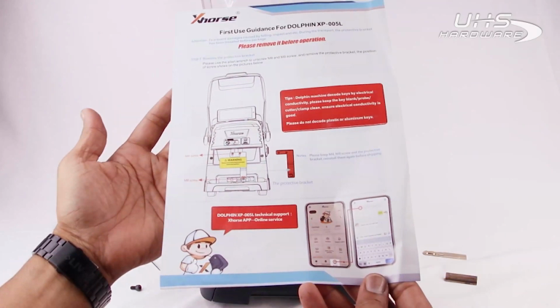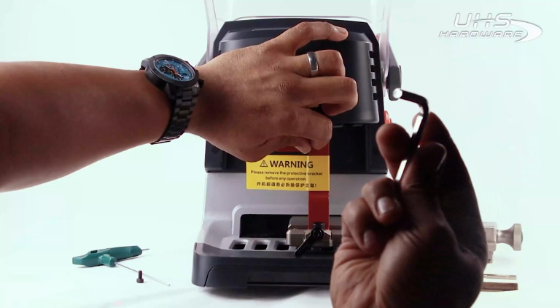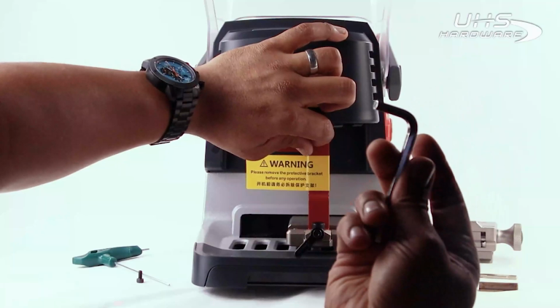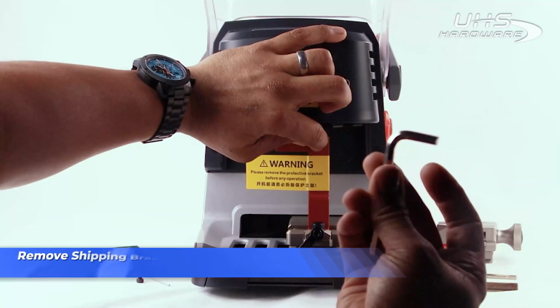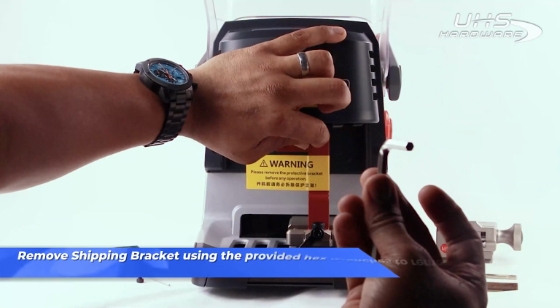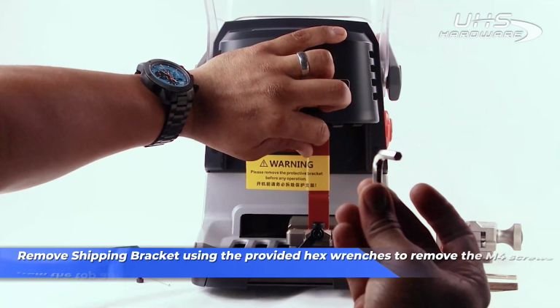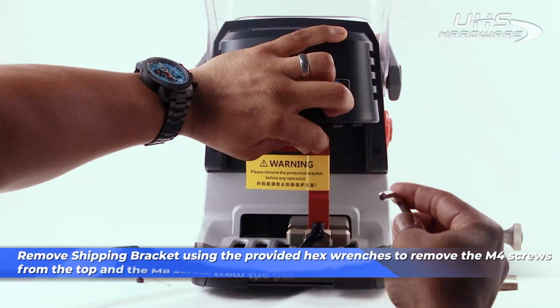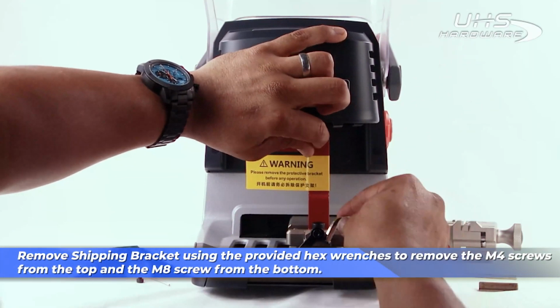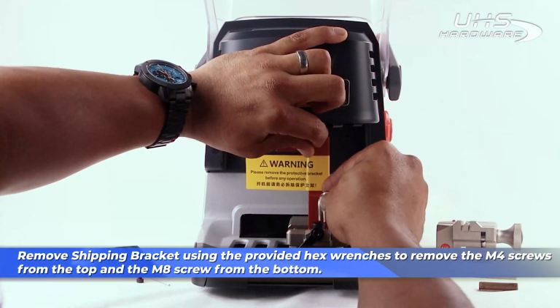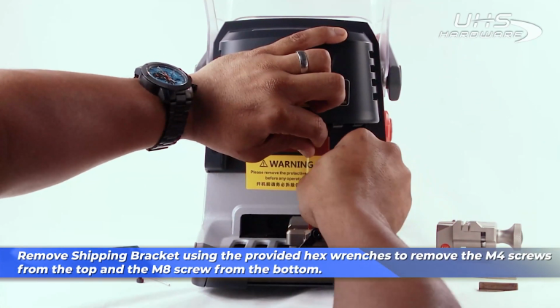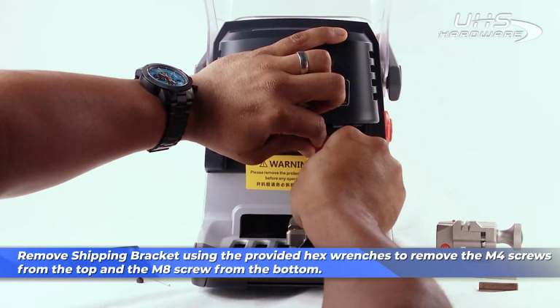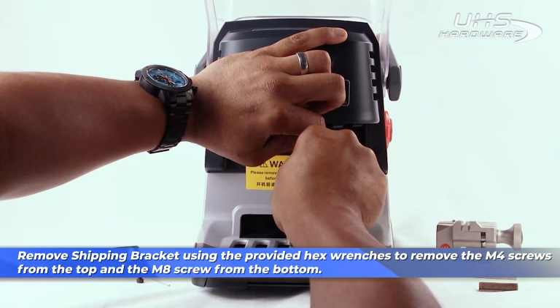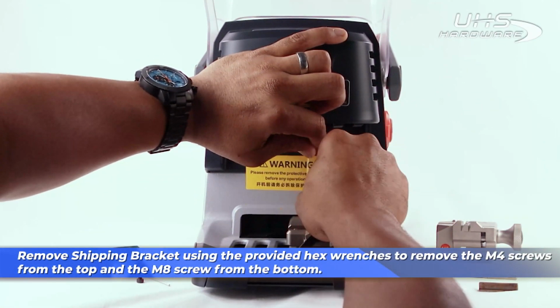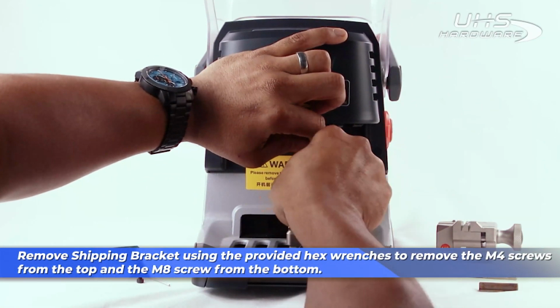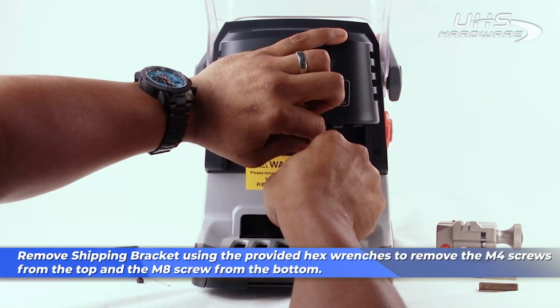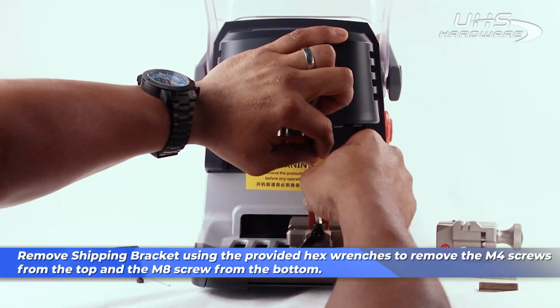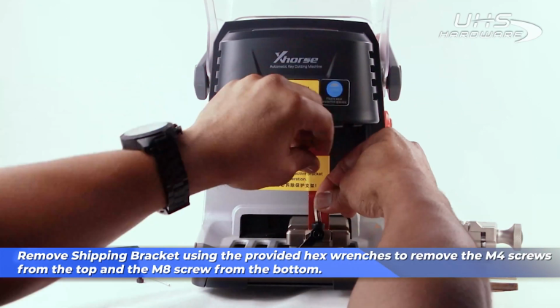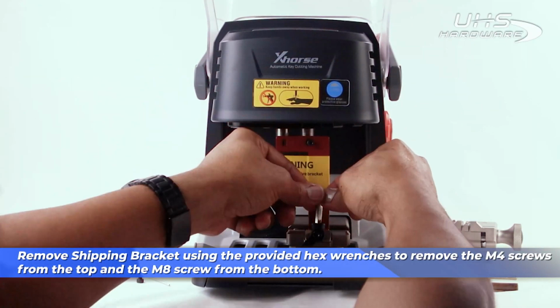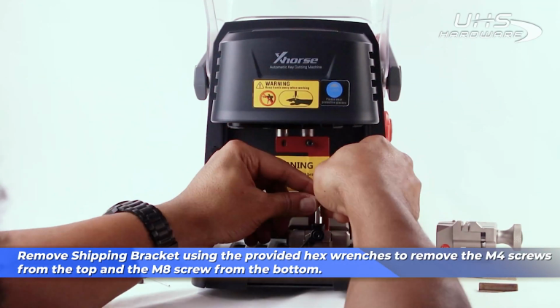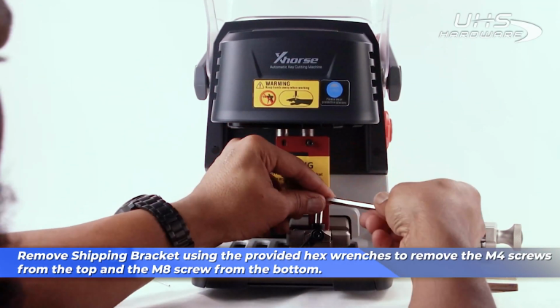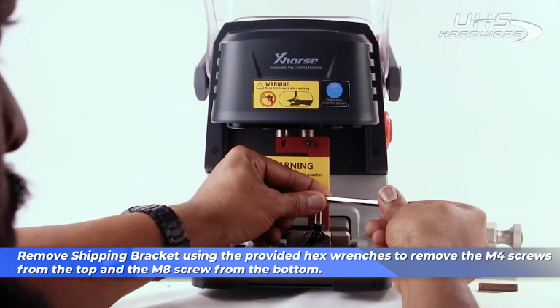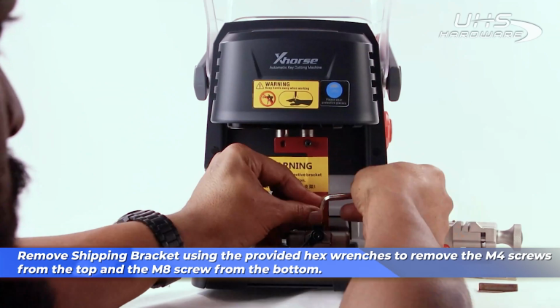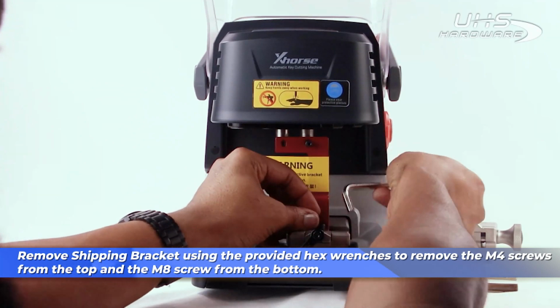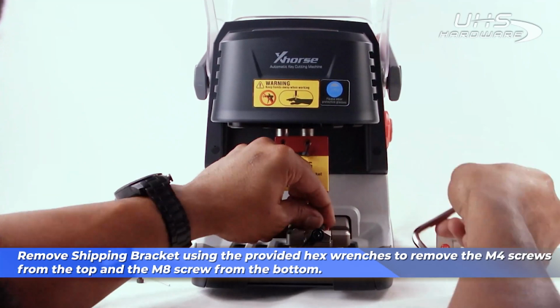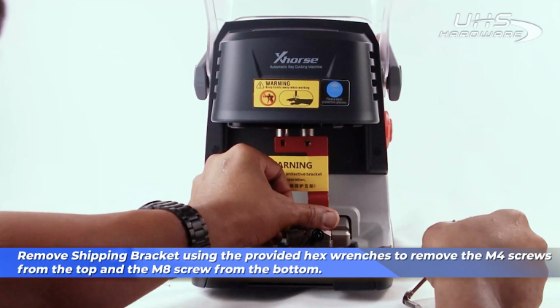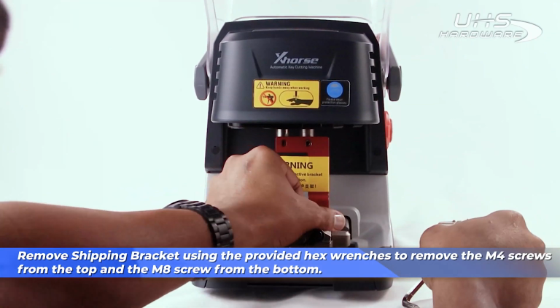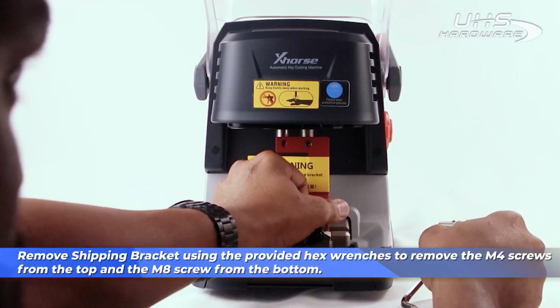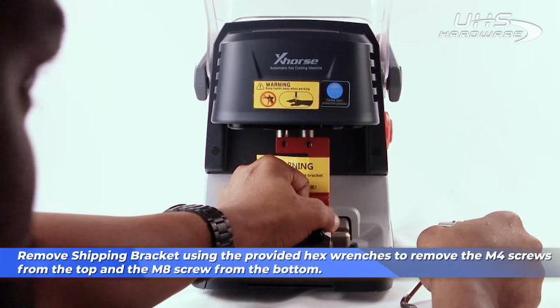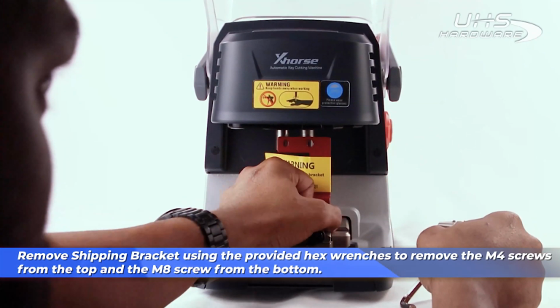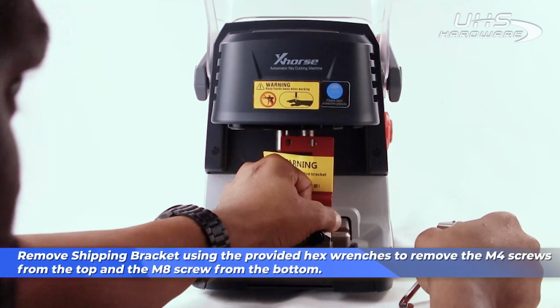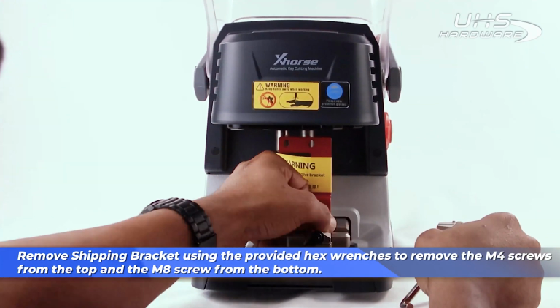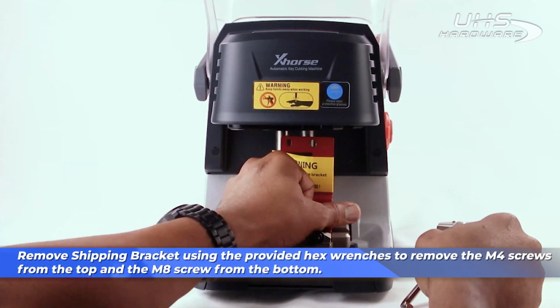First, remove the shipping bracket using the provided hex wrenches to remove the M4 screws from the top and the M8 screws from the bottom.